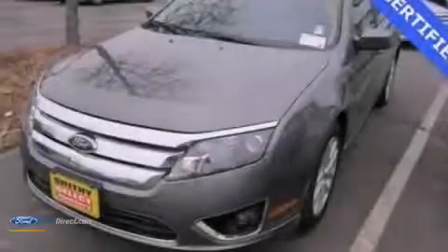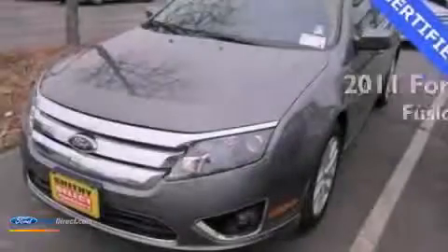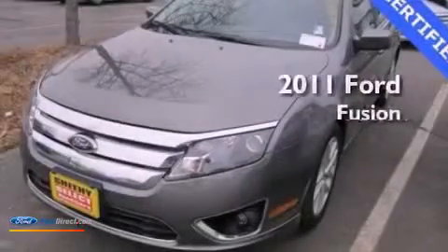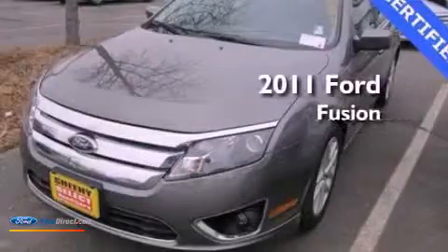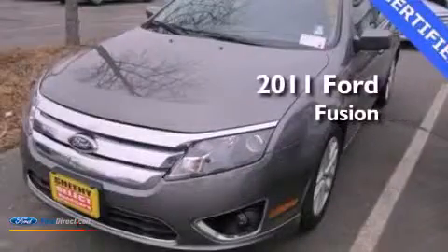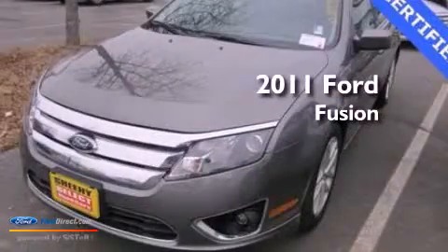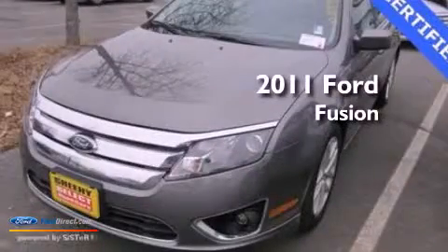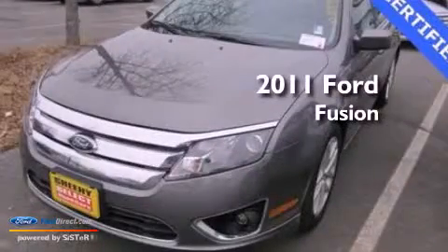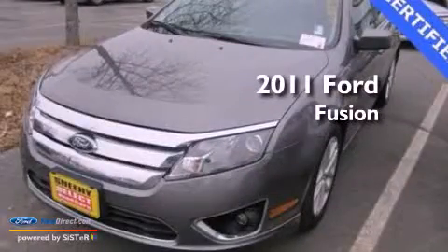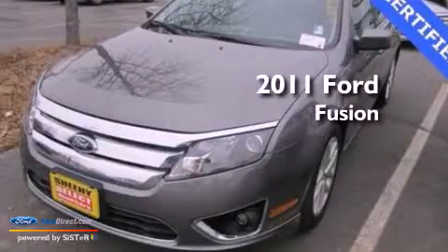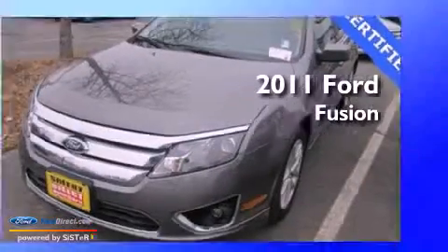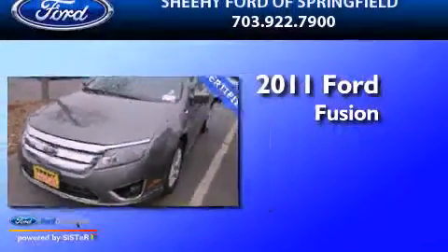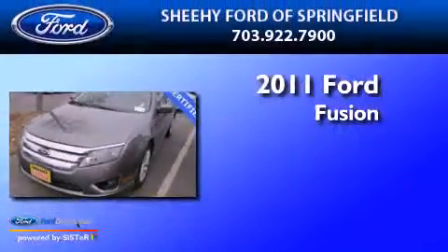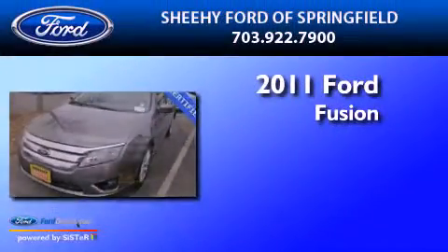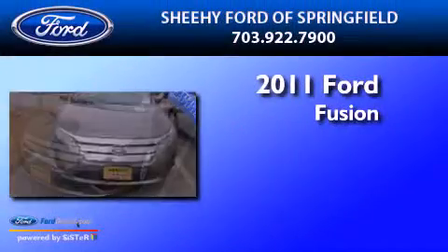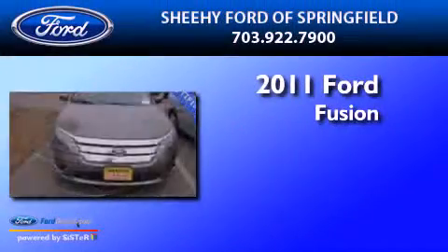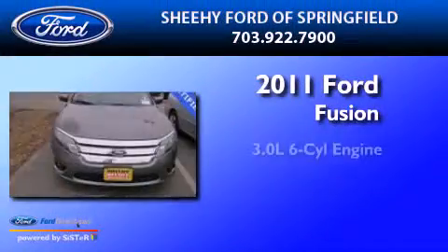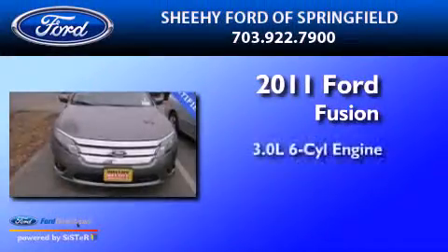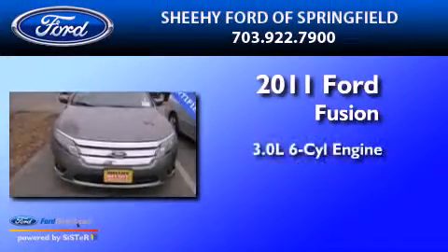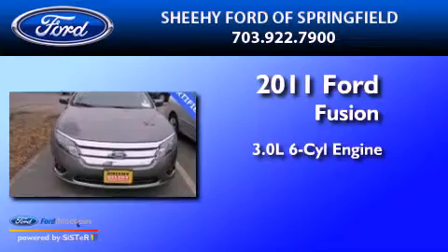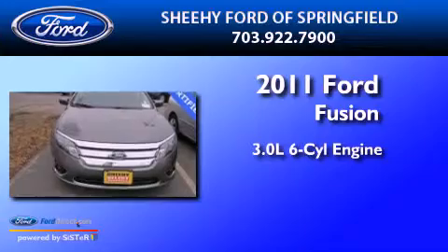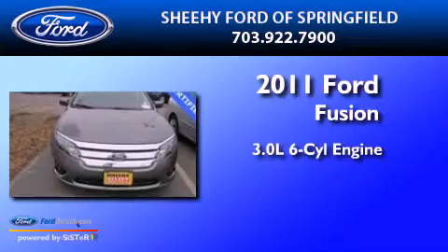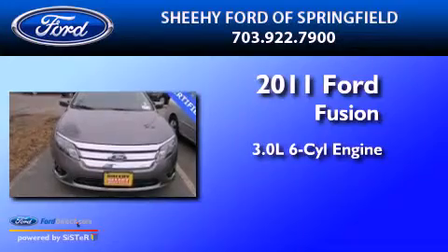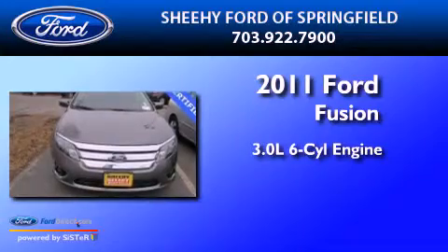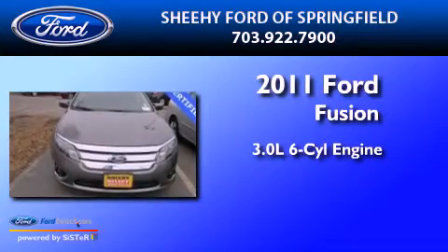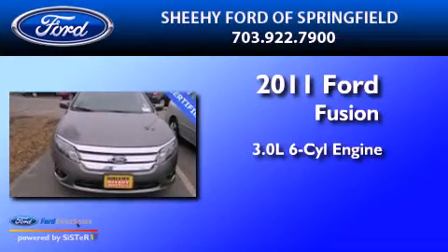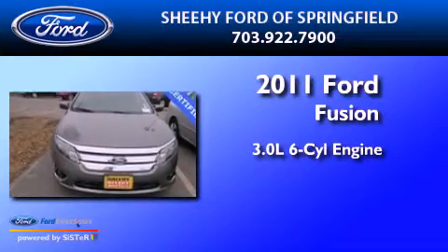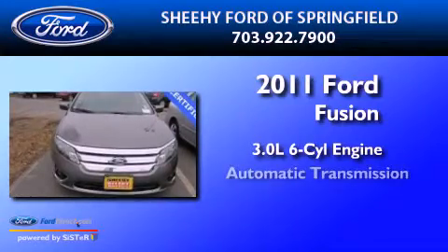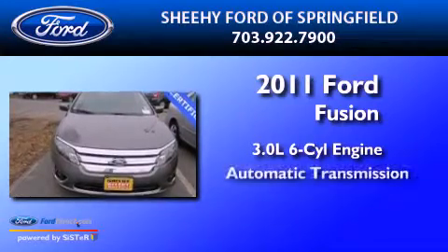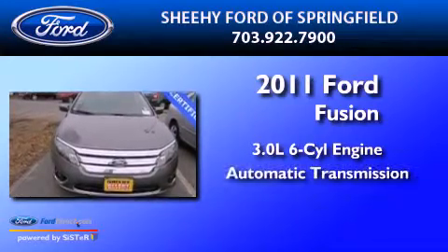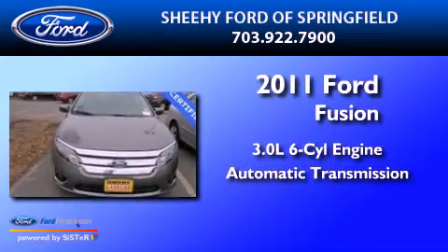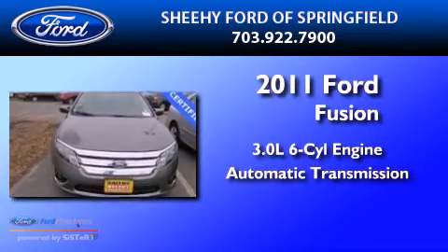This is a 2011 Ford Fusion. It has a 3.0-liter six-cylinder engine and an automatic transmission.